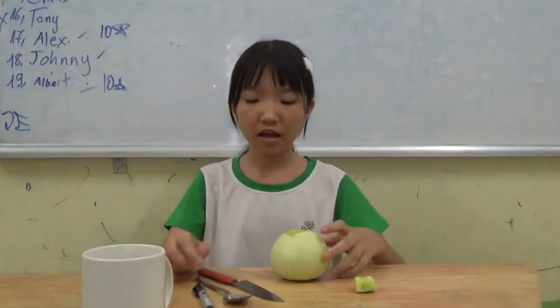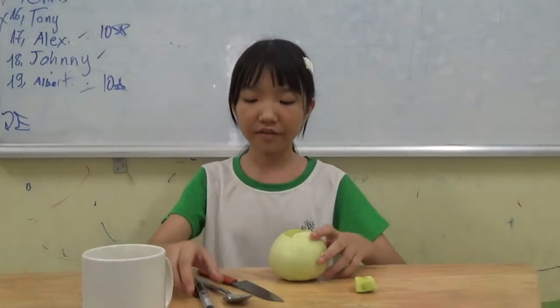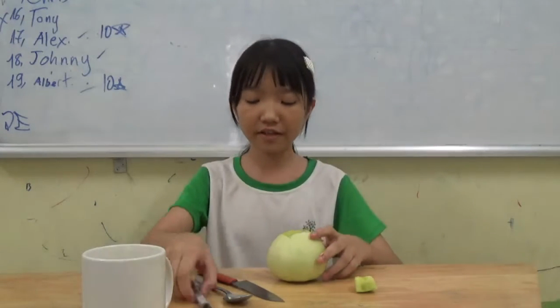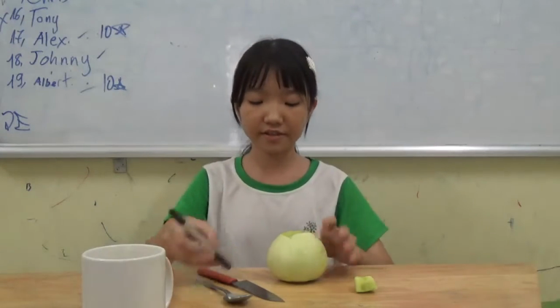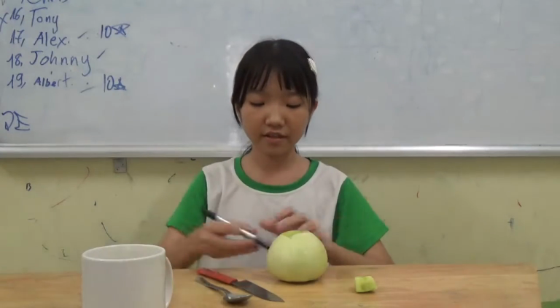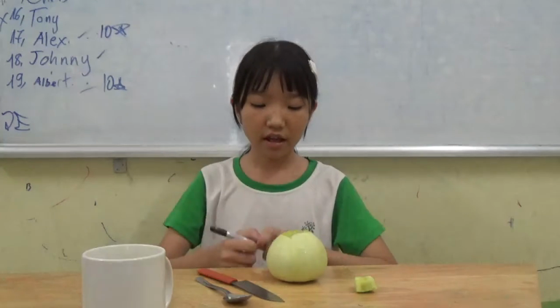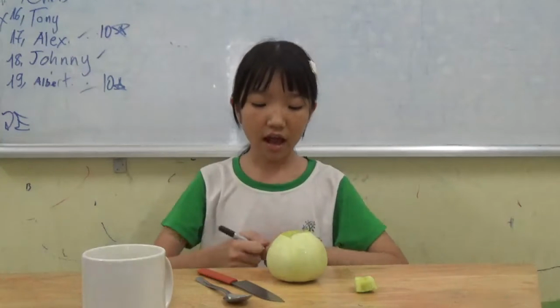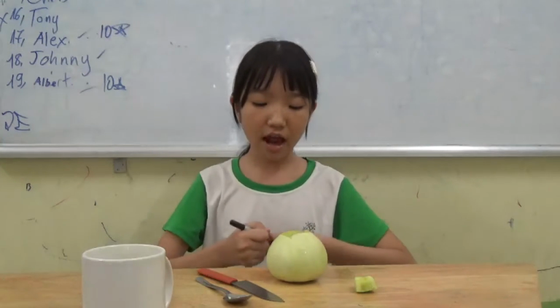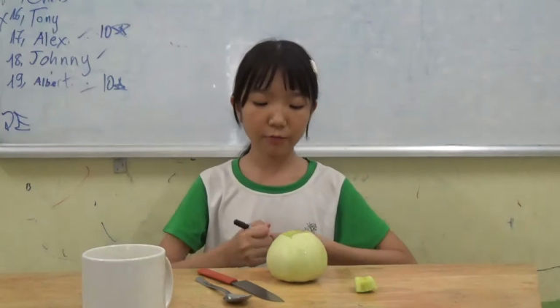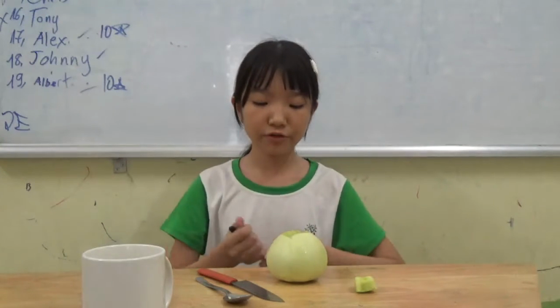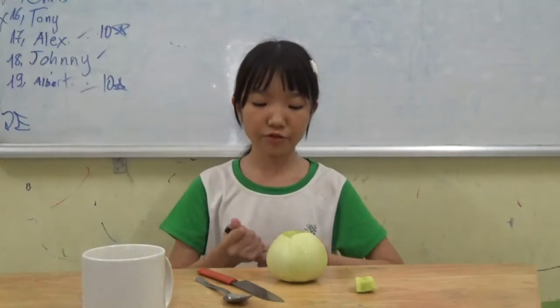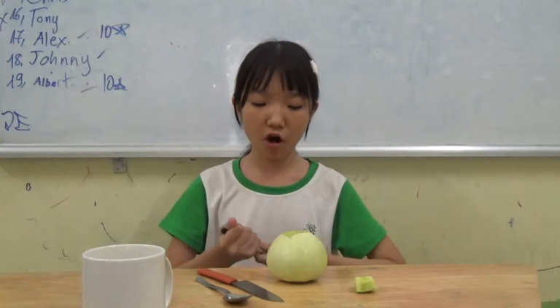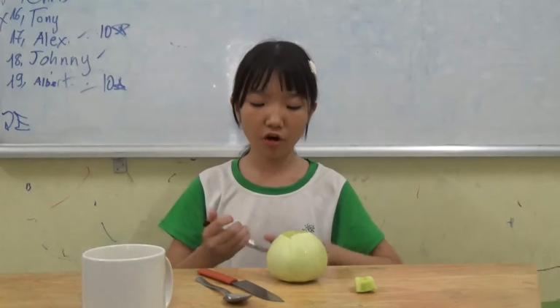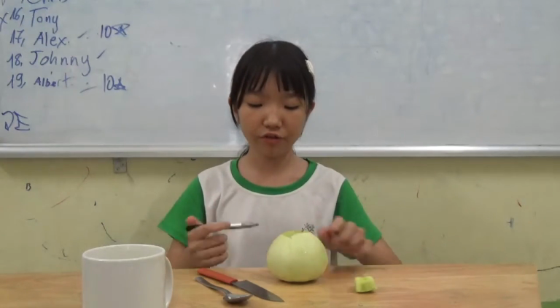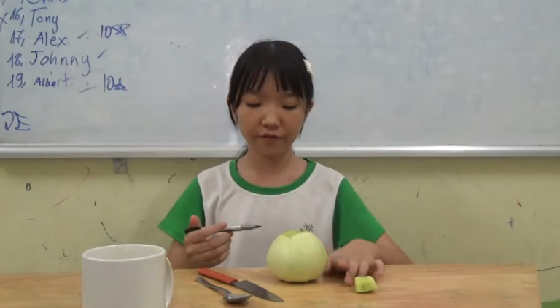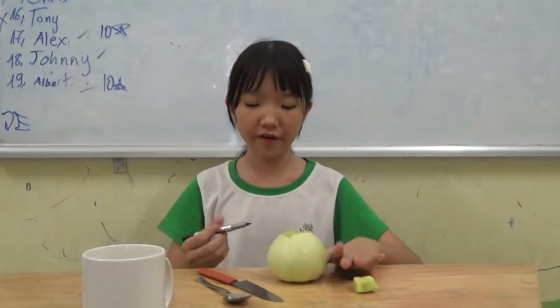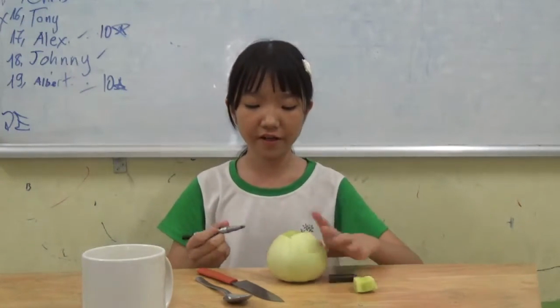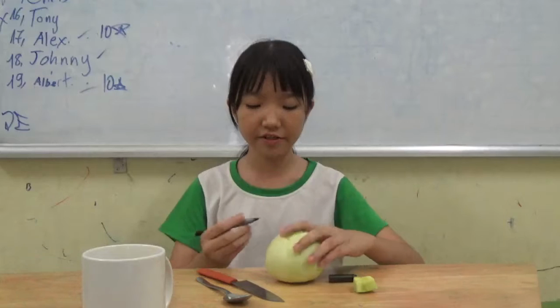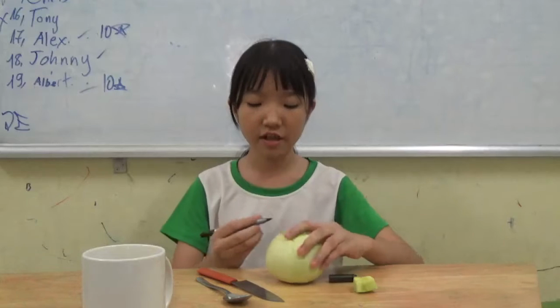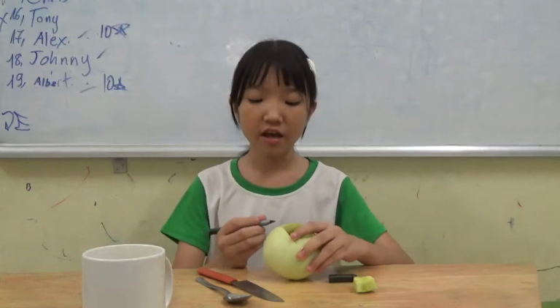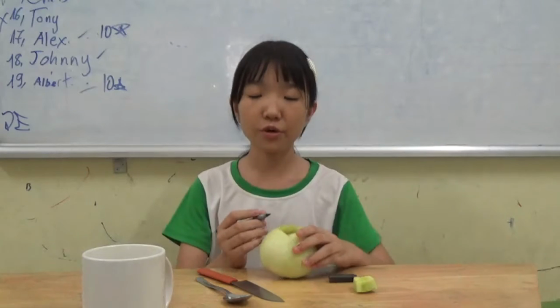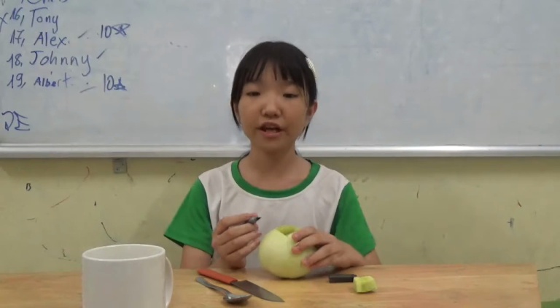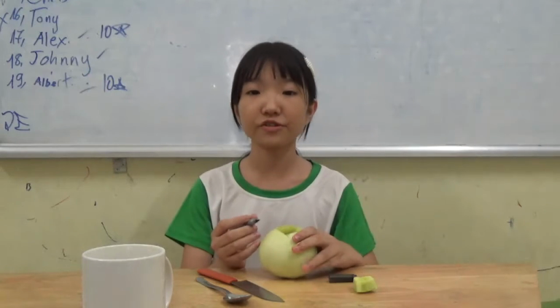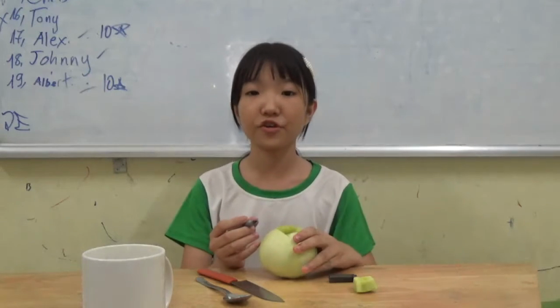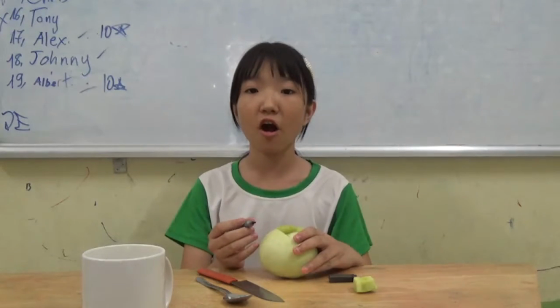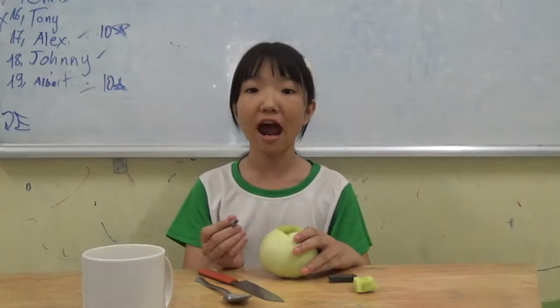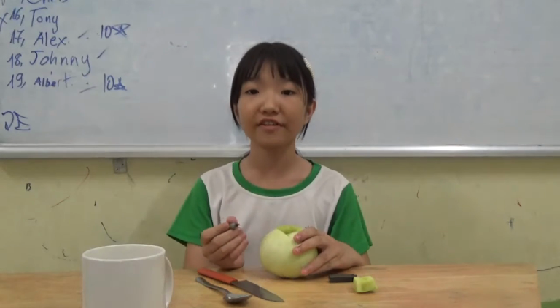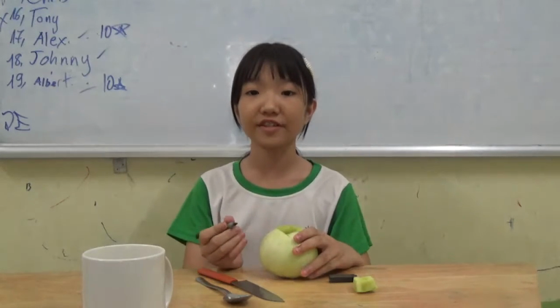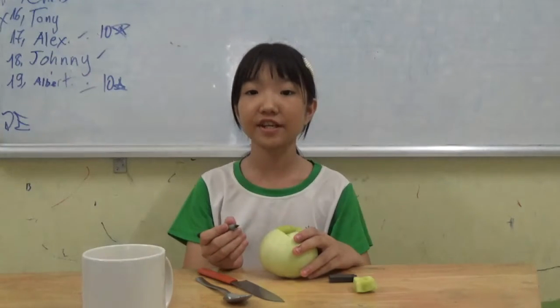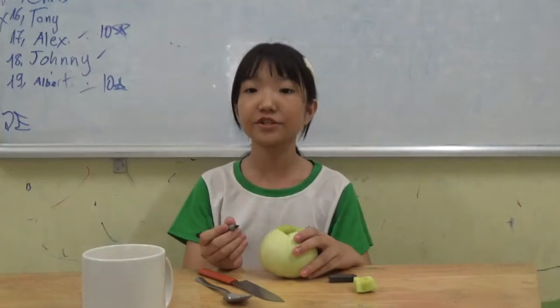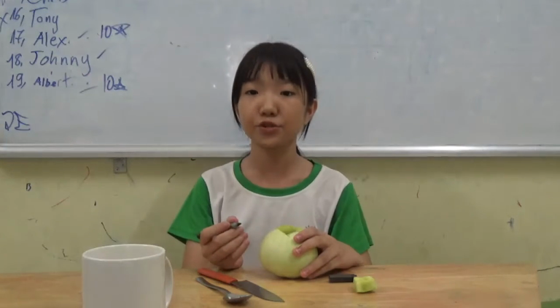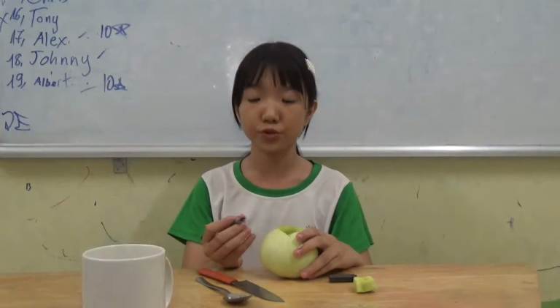Next, I will draw the face. You can draw other things too.